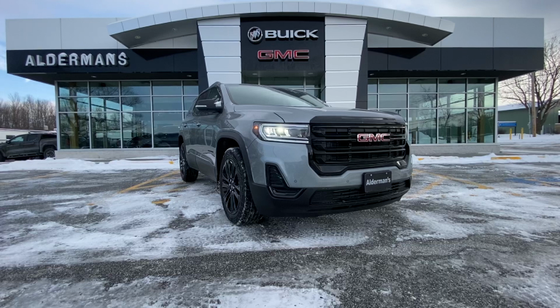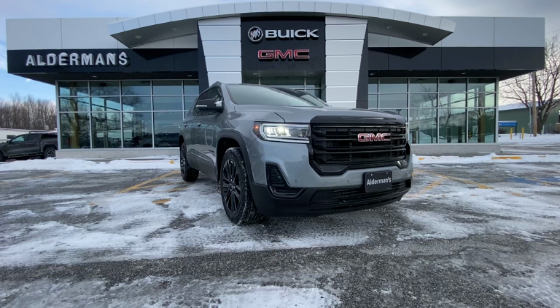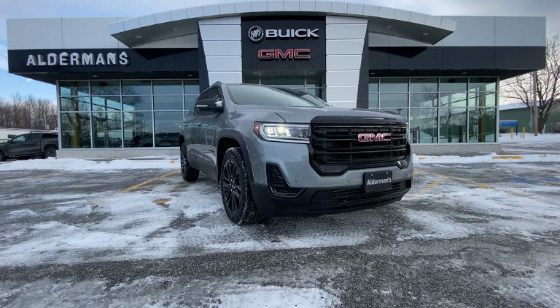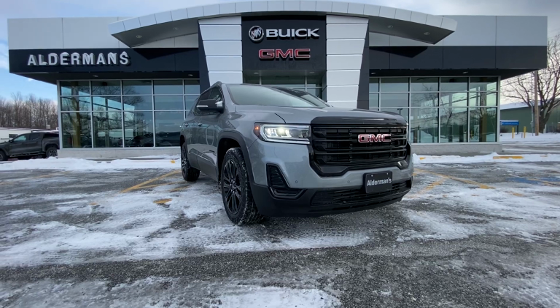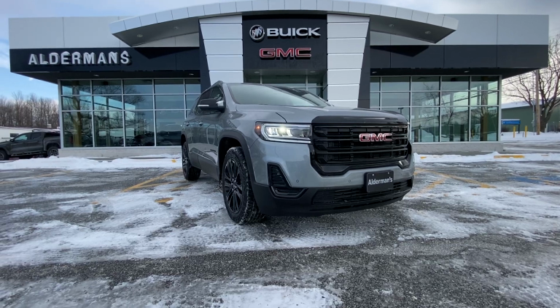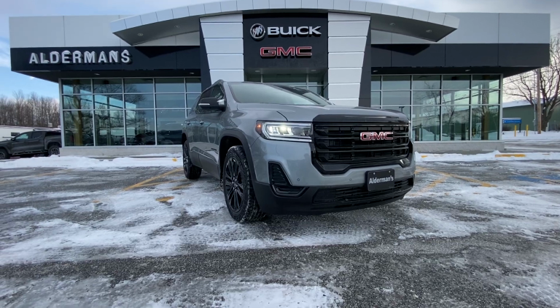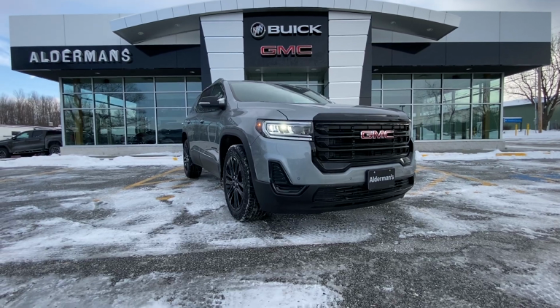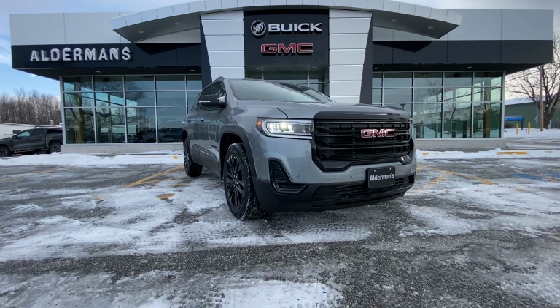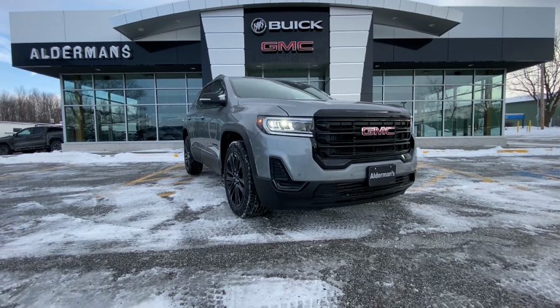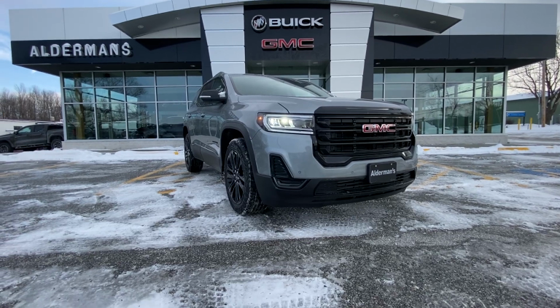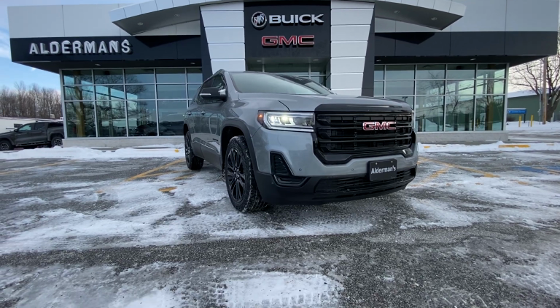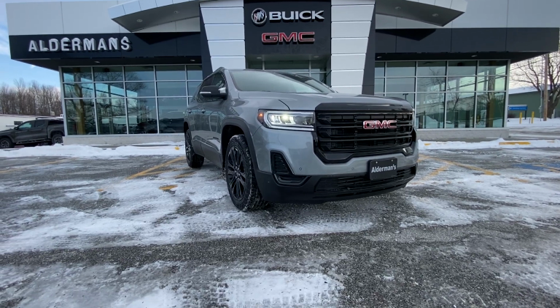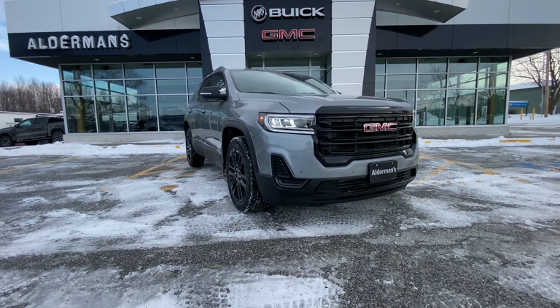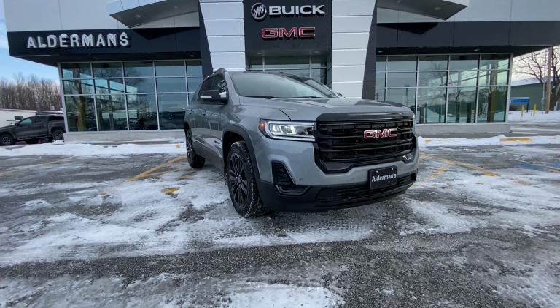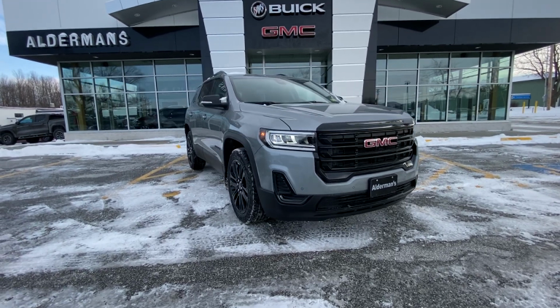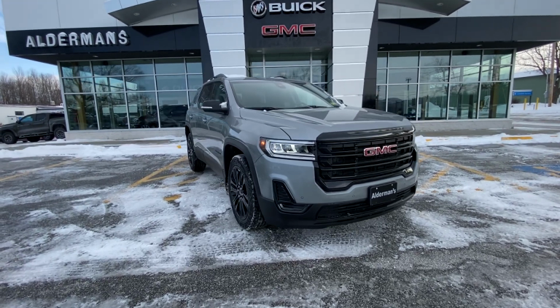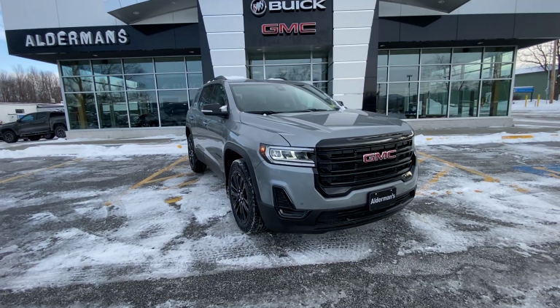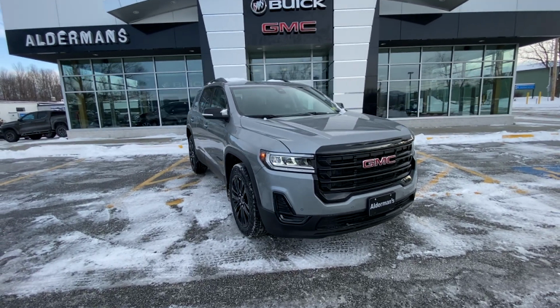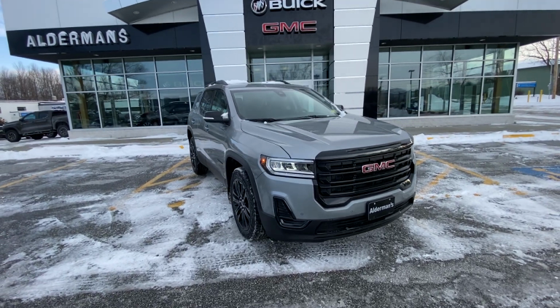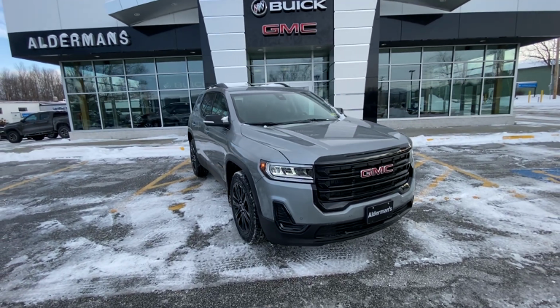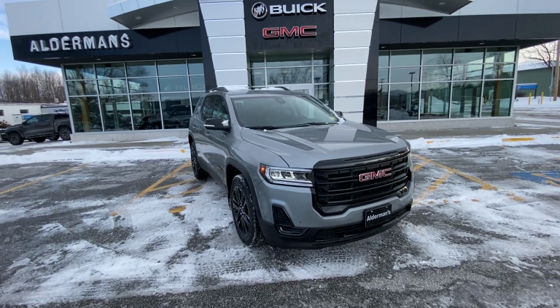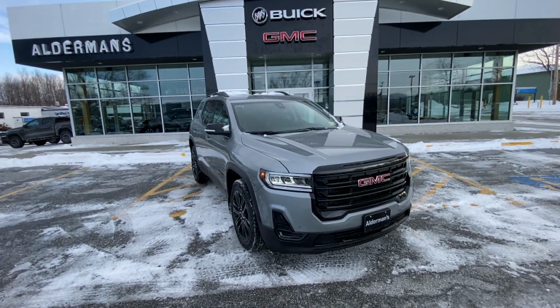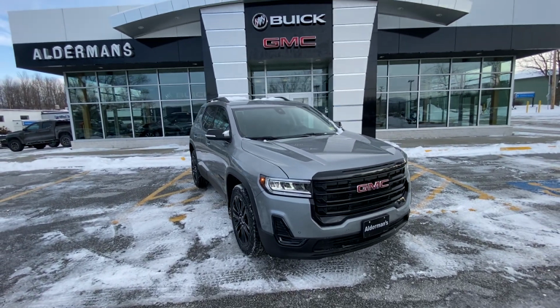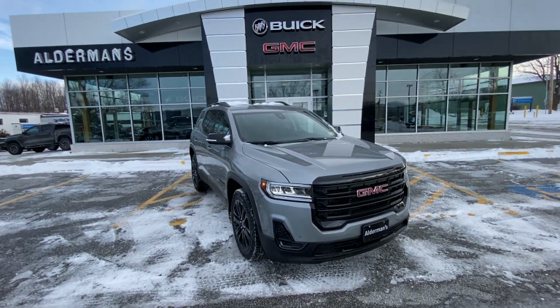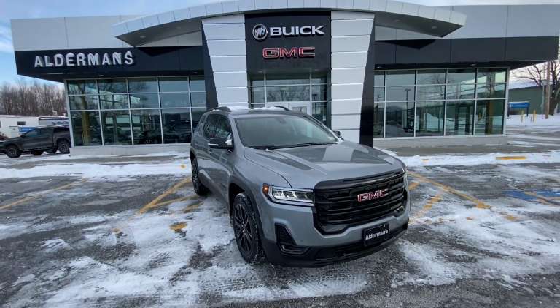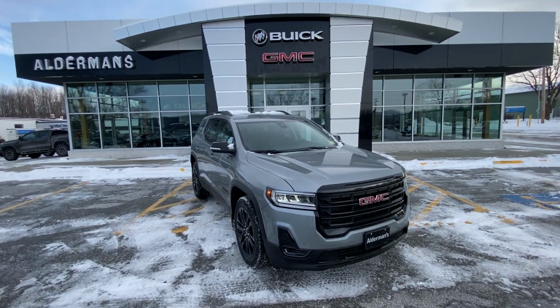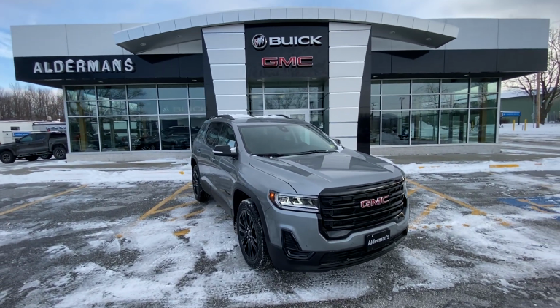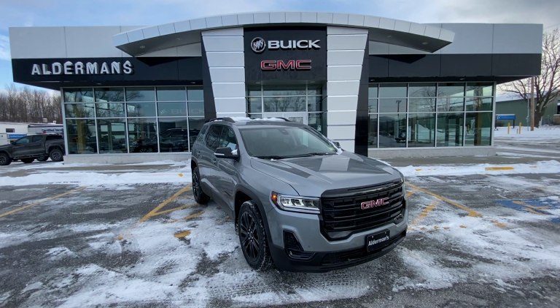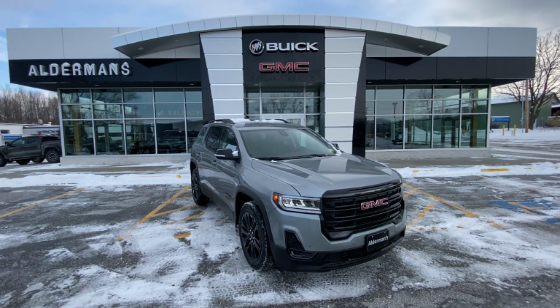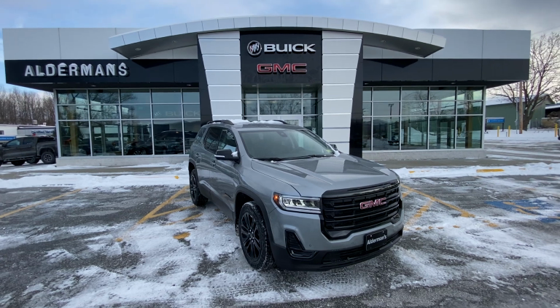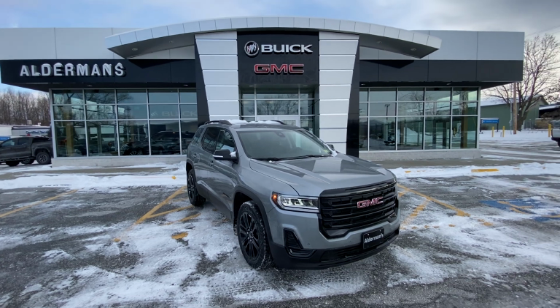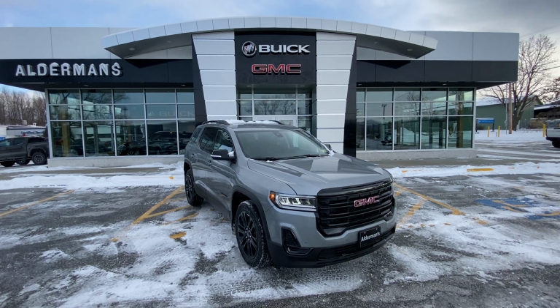Hey, good afternoon, Tony. Colin Kimball here with Alderman Chevy Buick GMC in Rutland, Vermont — Vermont's favorite car dealership.